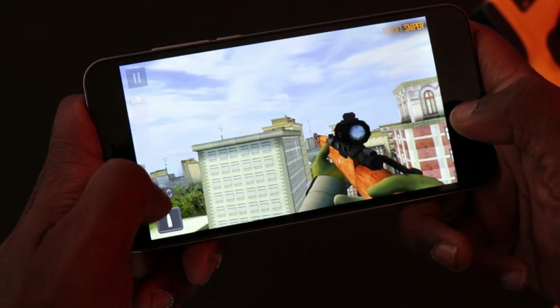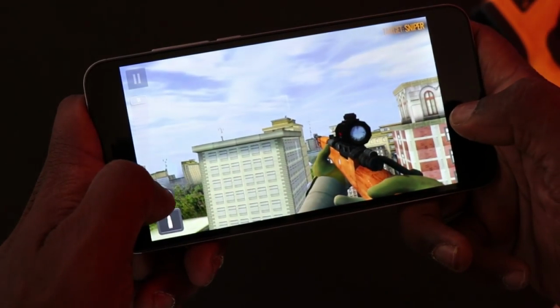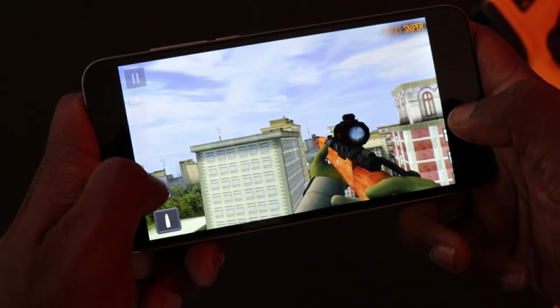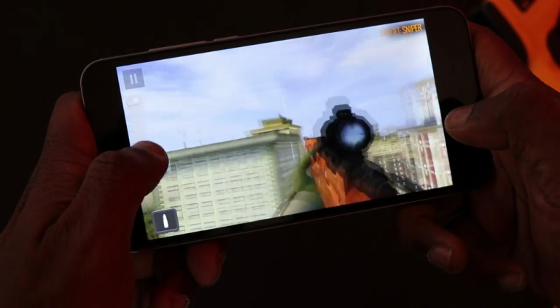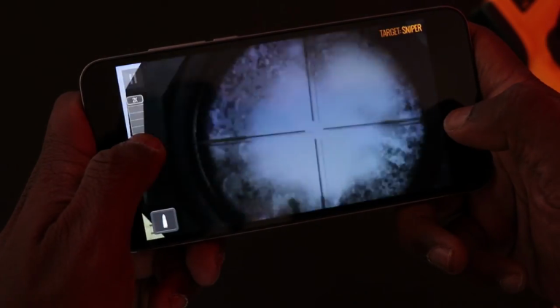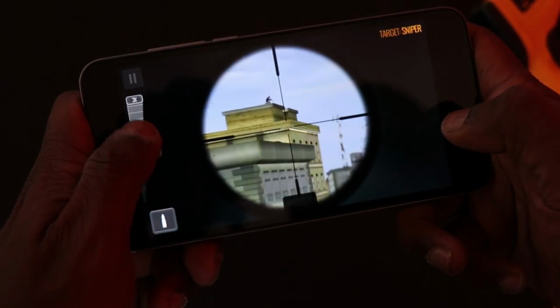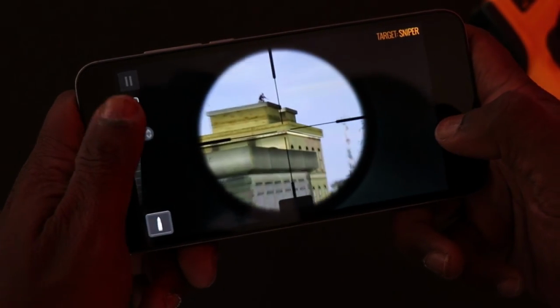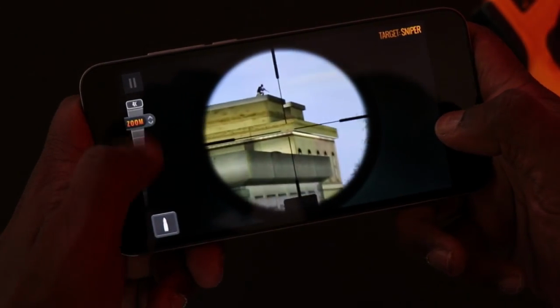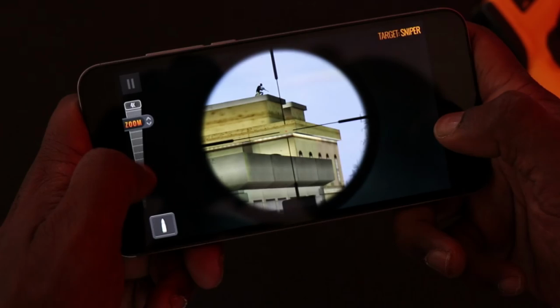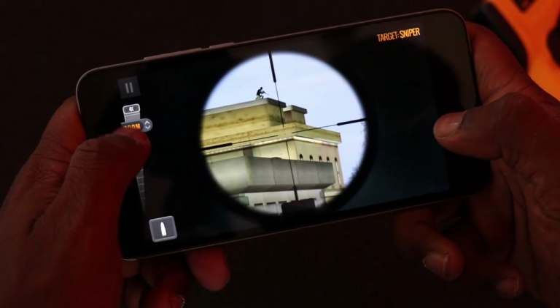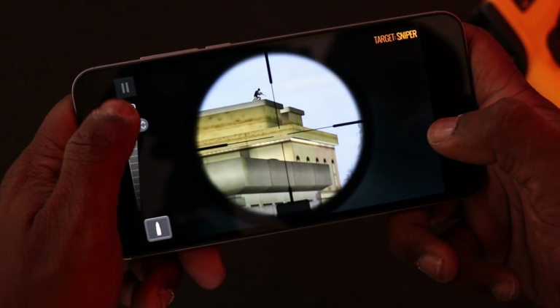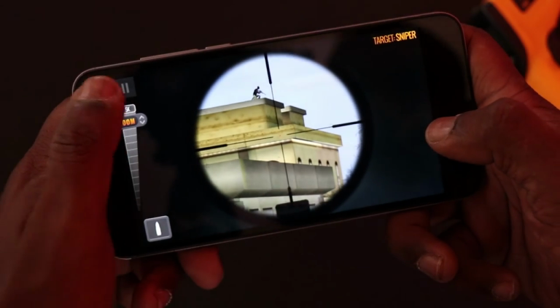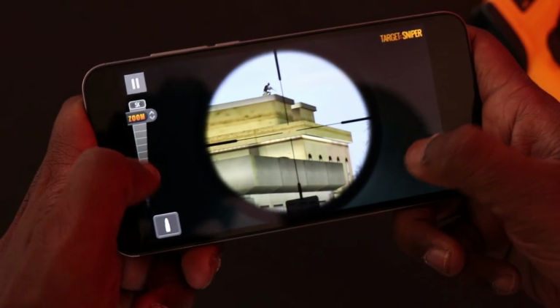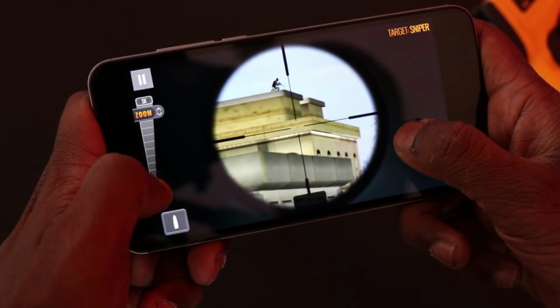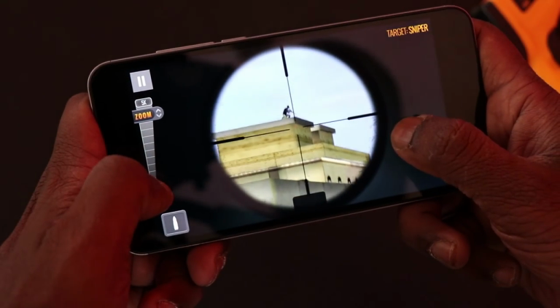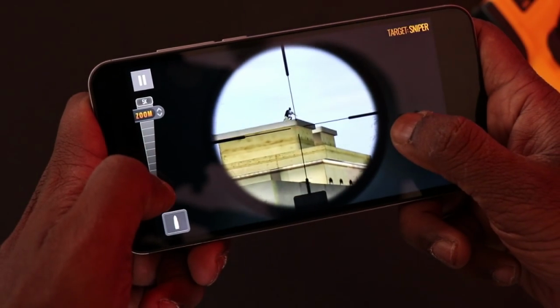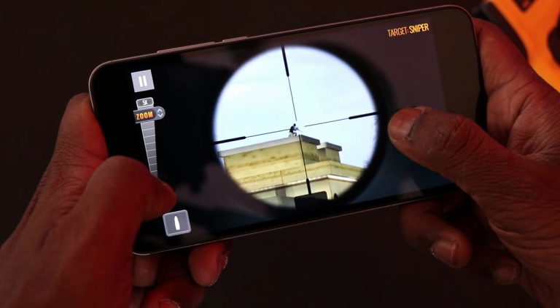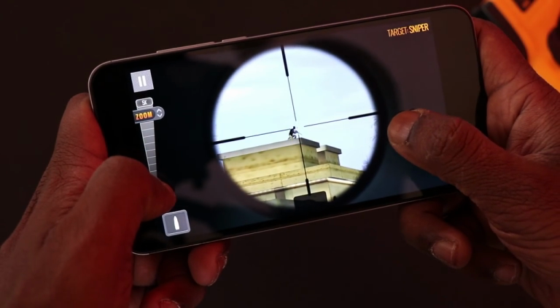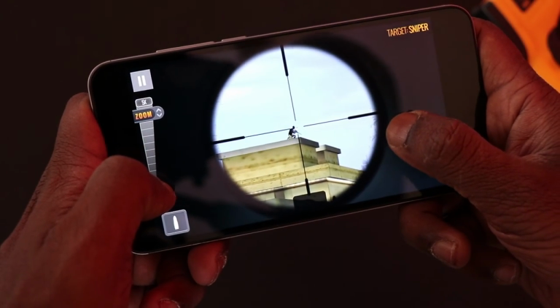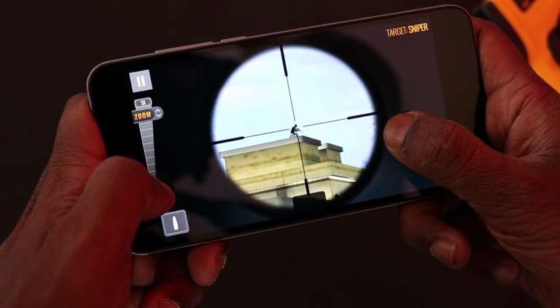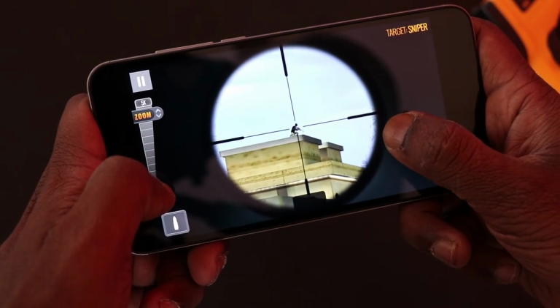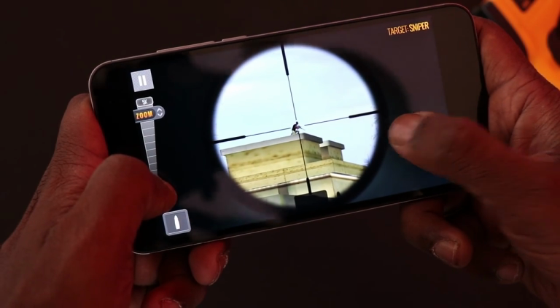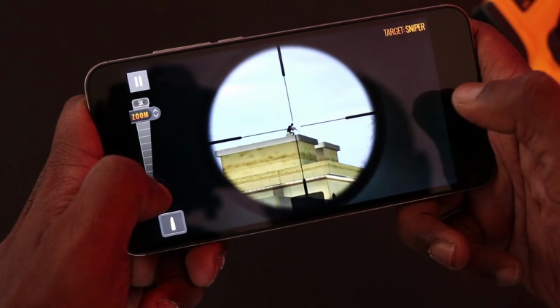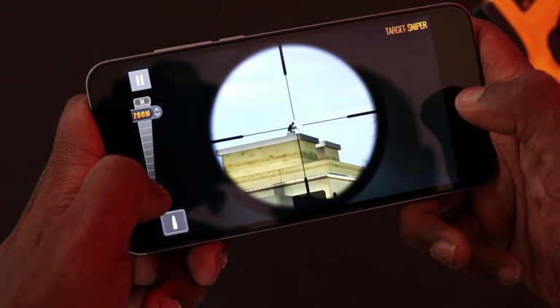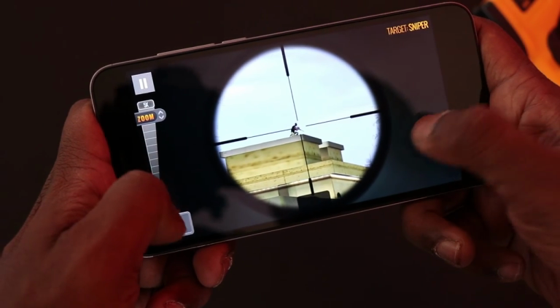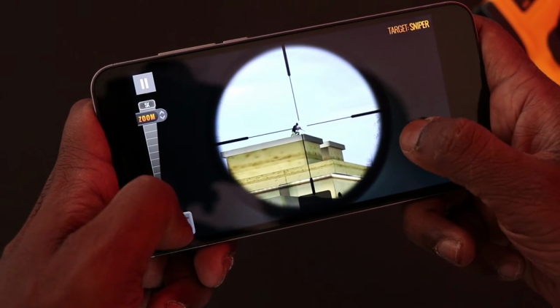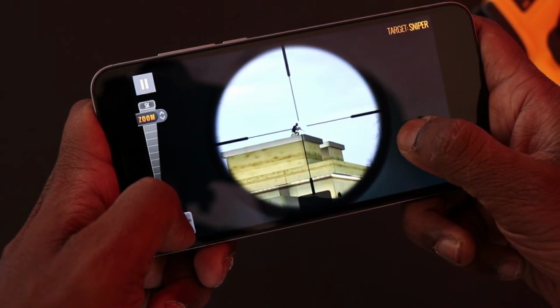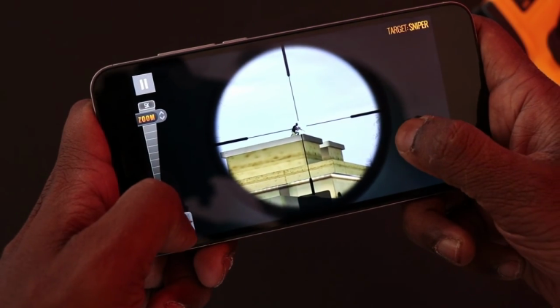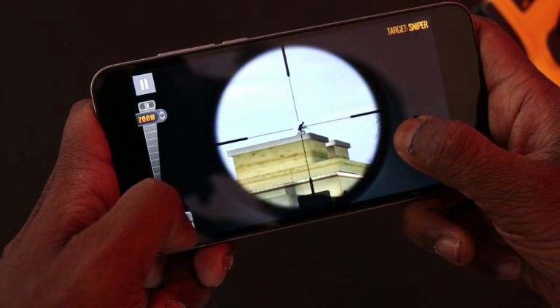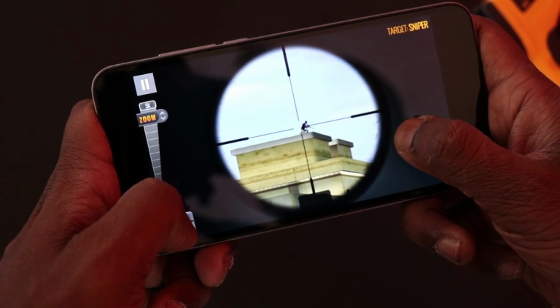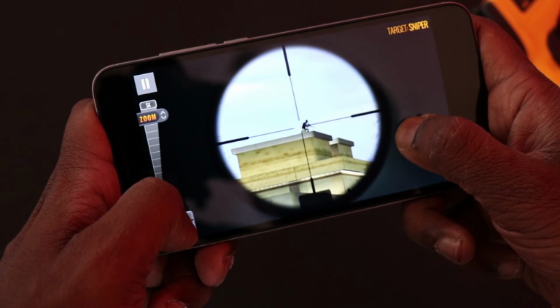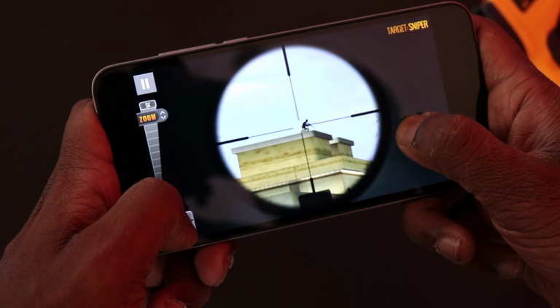I usually like sniper games, zombie games, and first-person shooter games — that's one of my favorite genres.